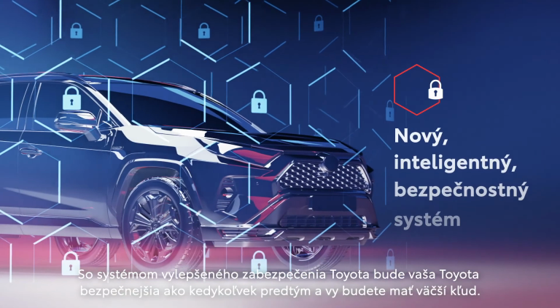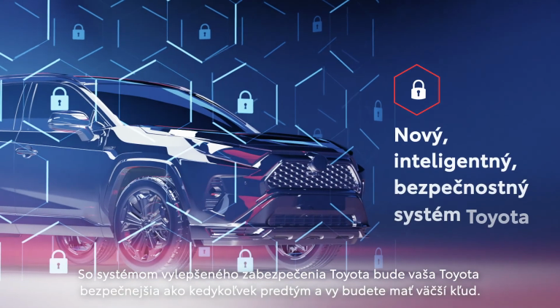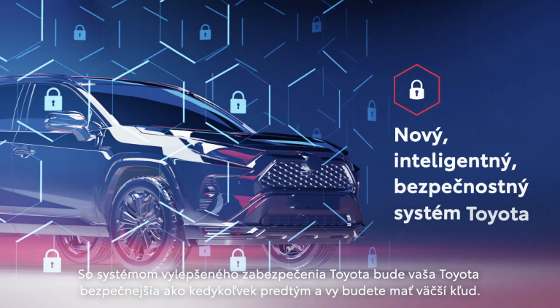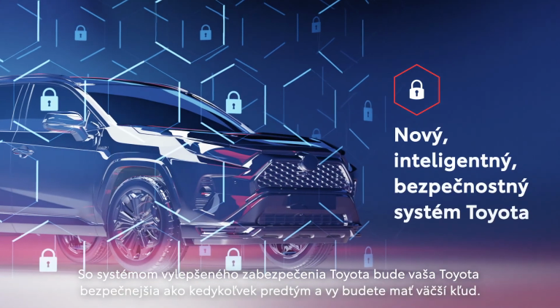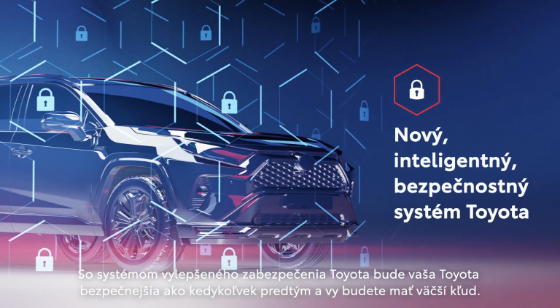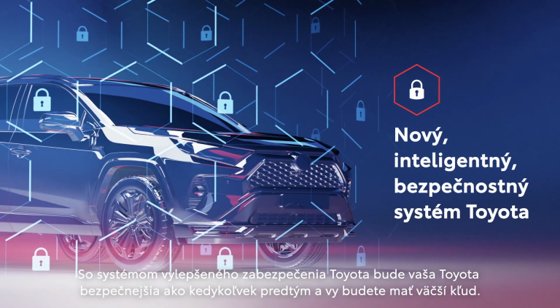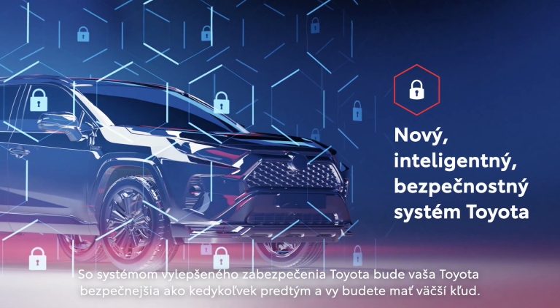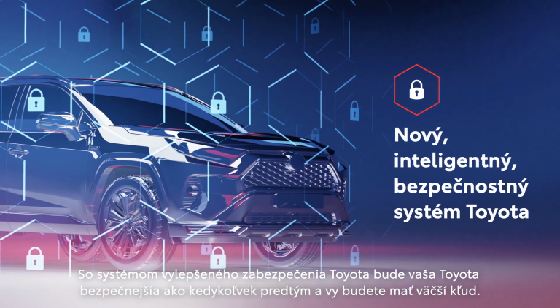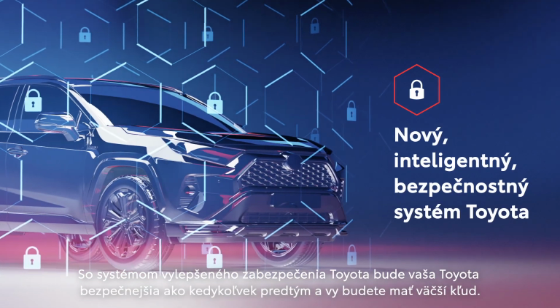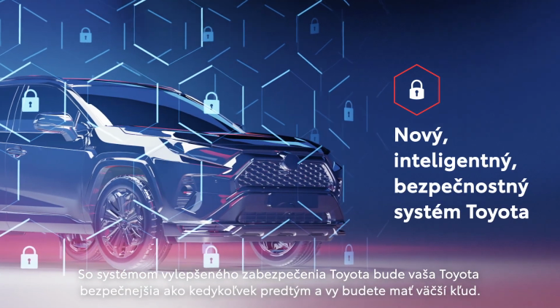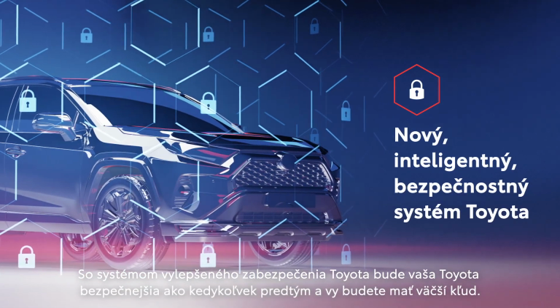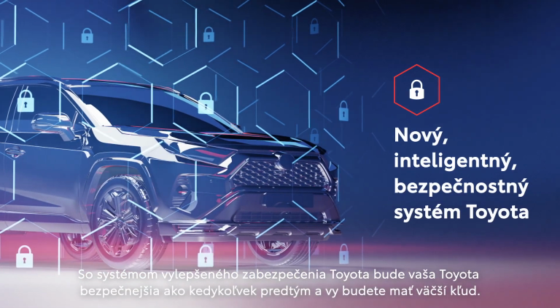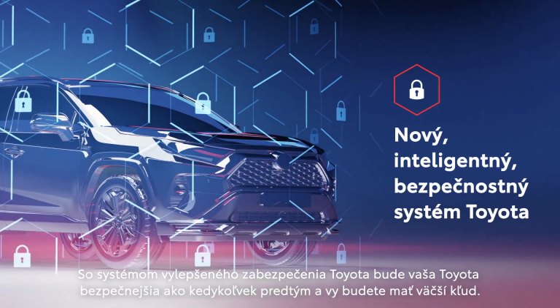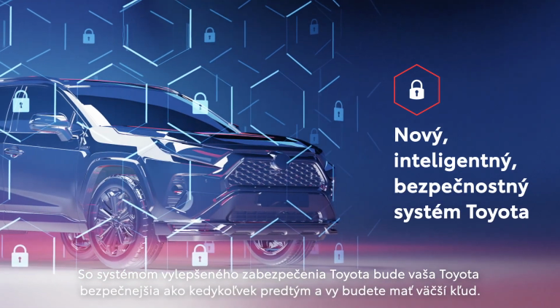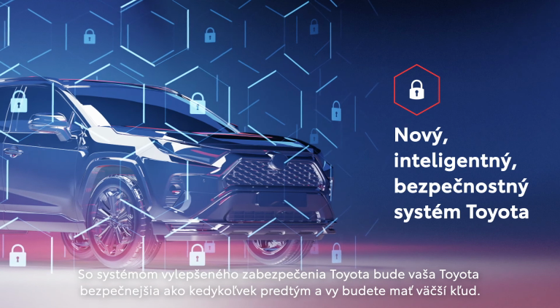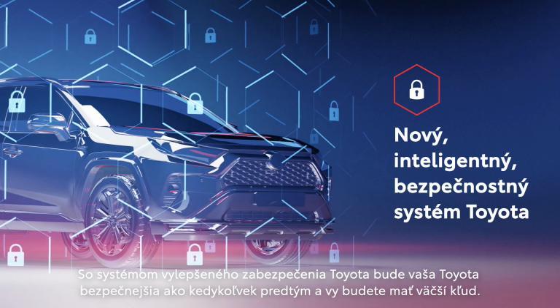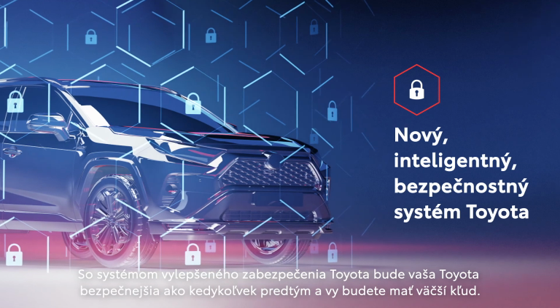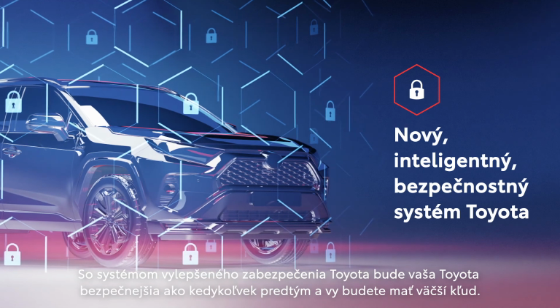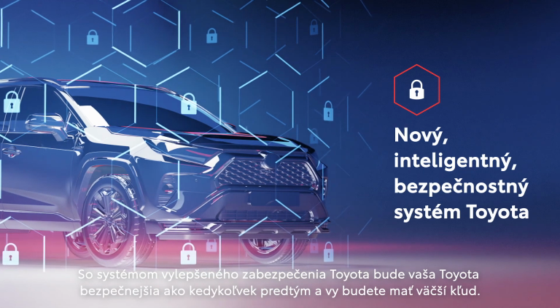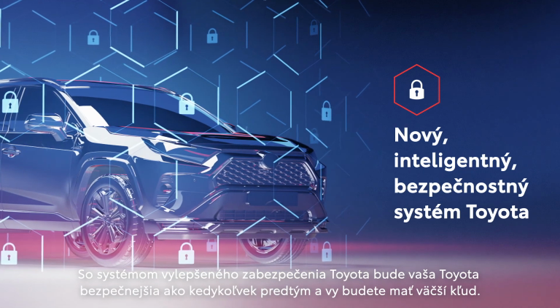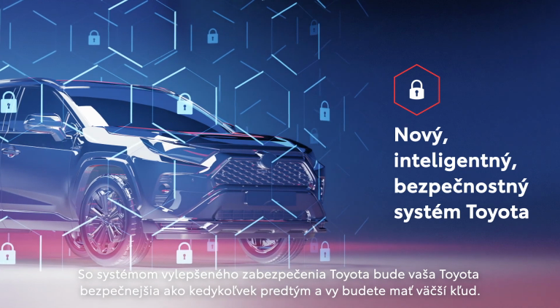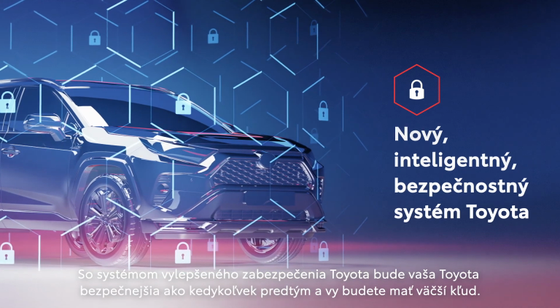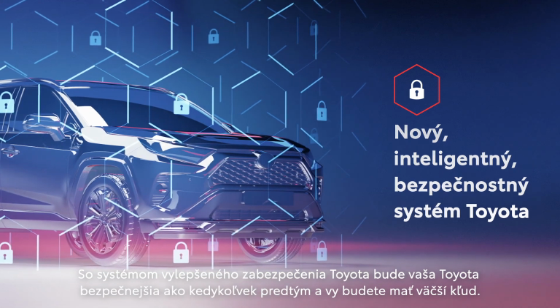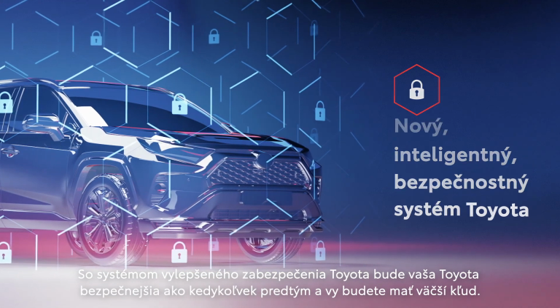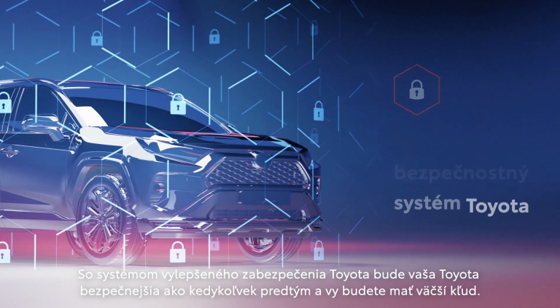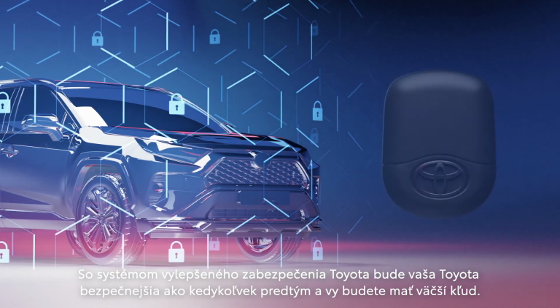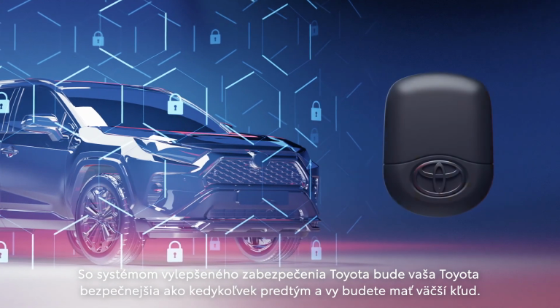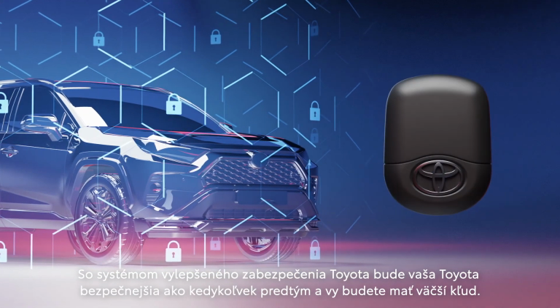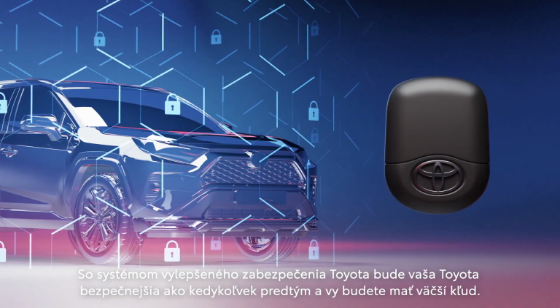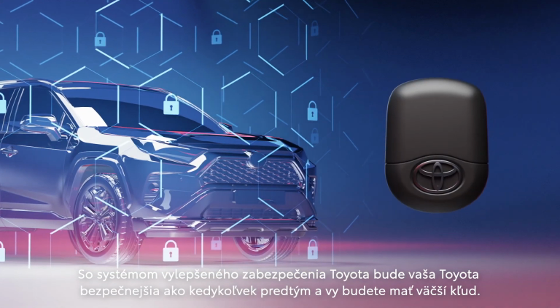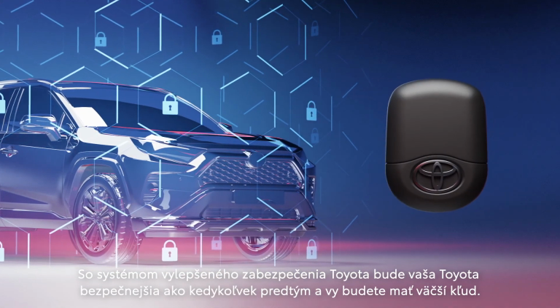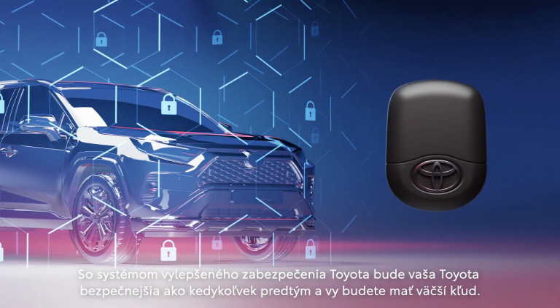With the Toyota Enhanced Security System, your Toyota will be more secure than ever, and you'll have more peace of mind.